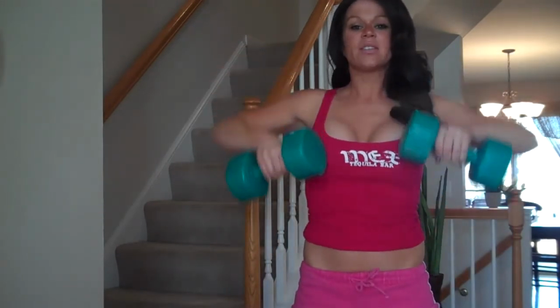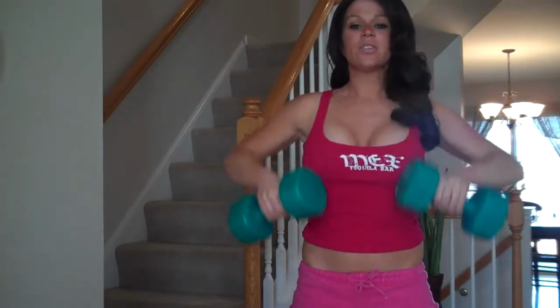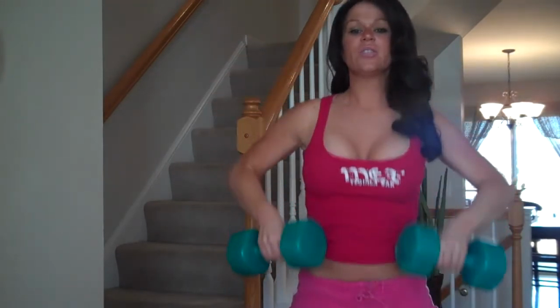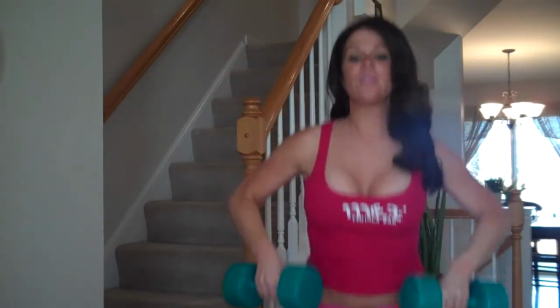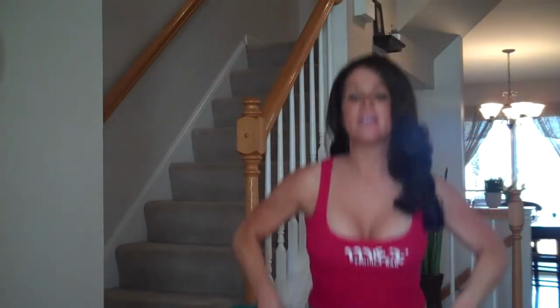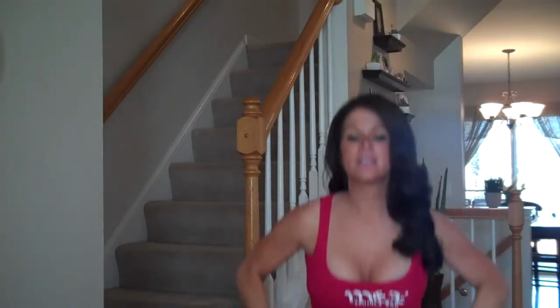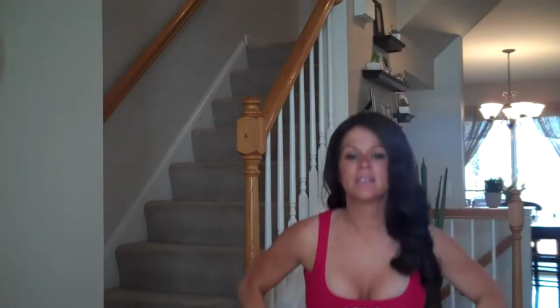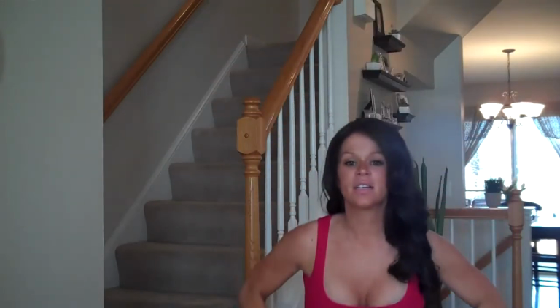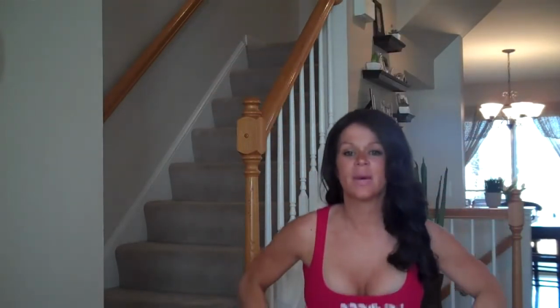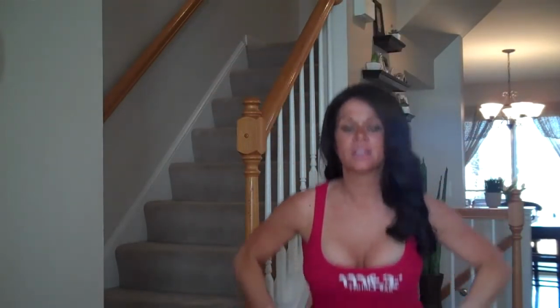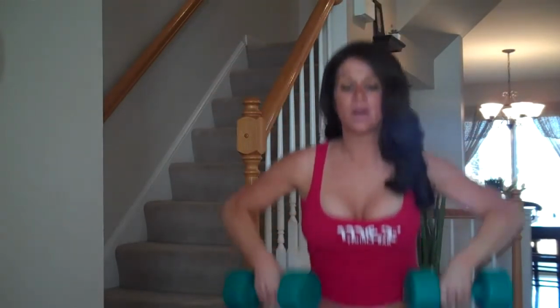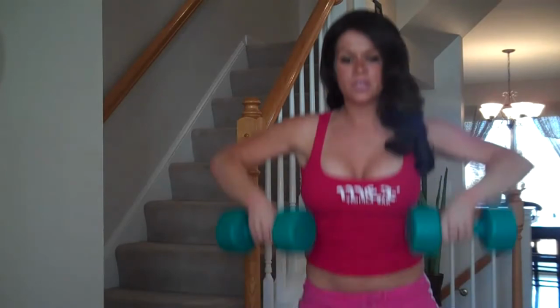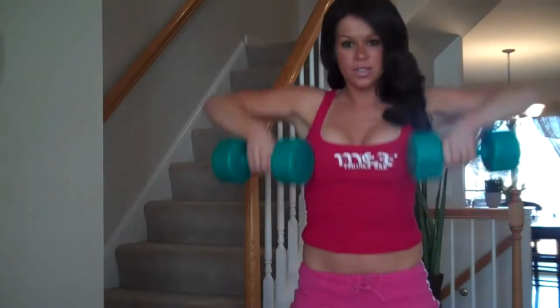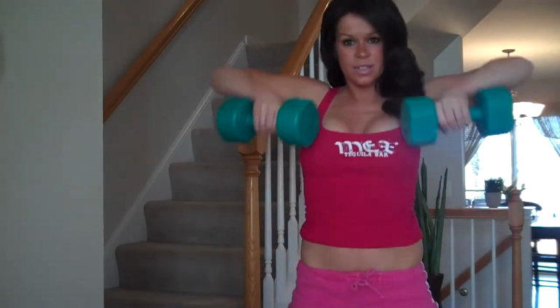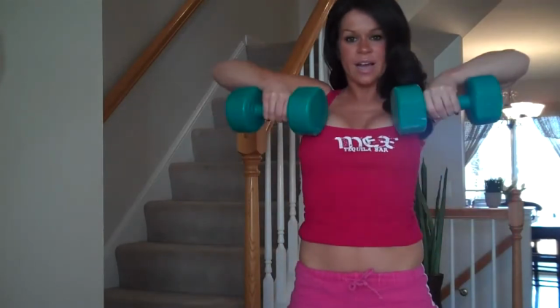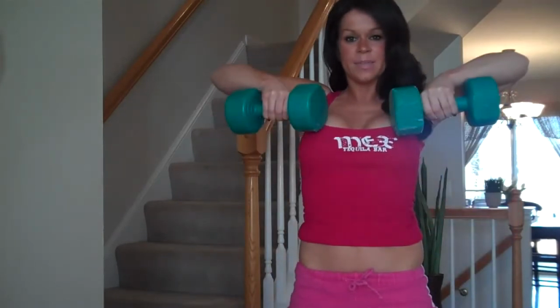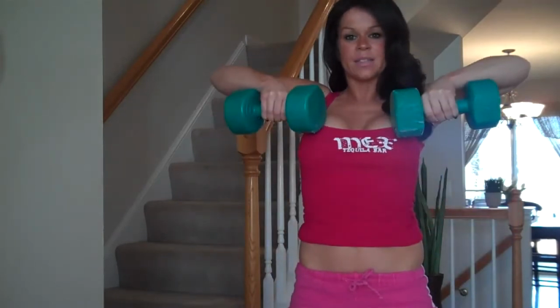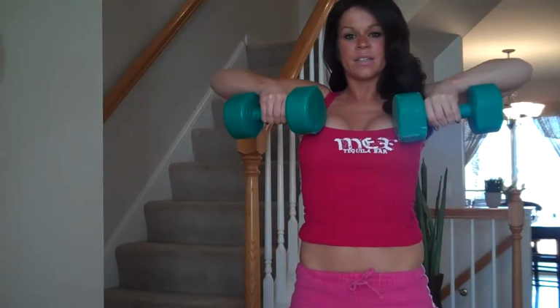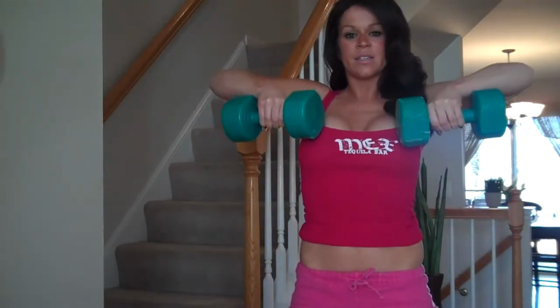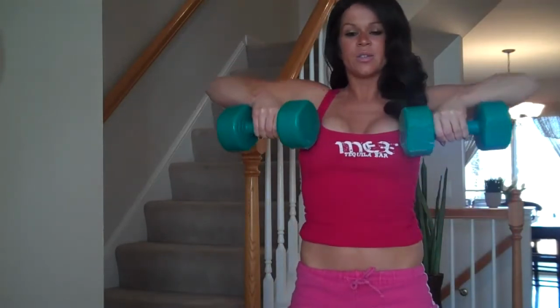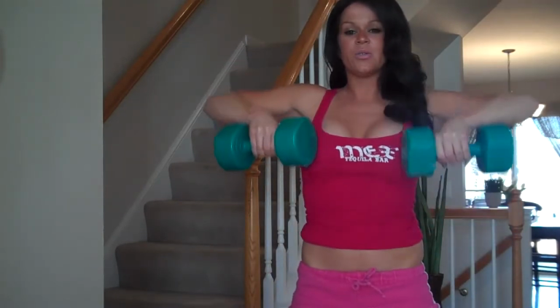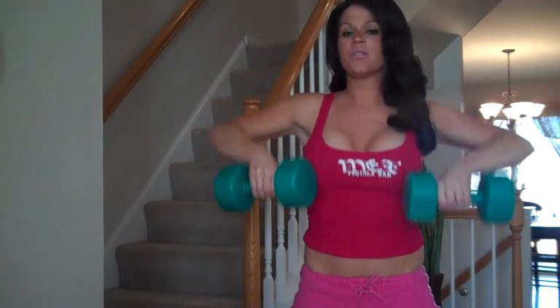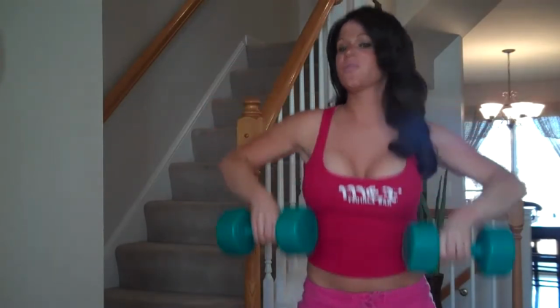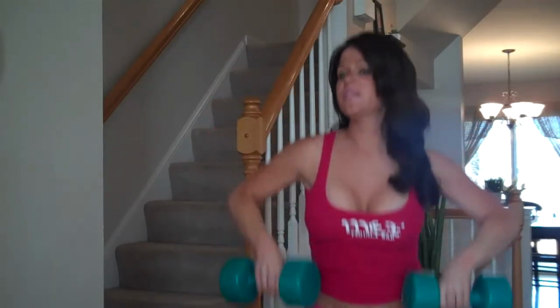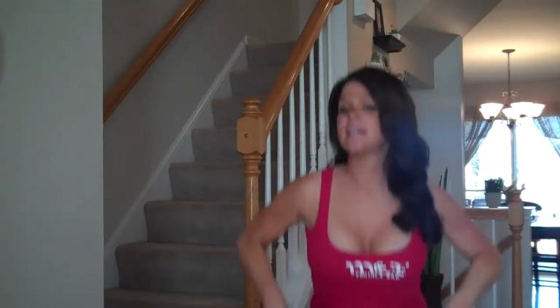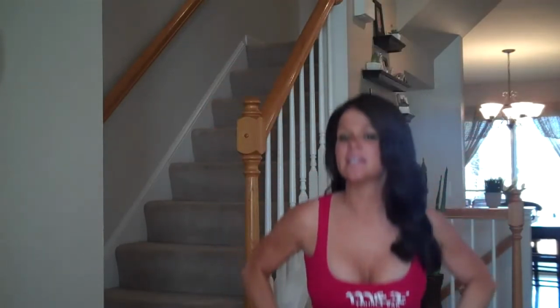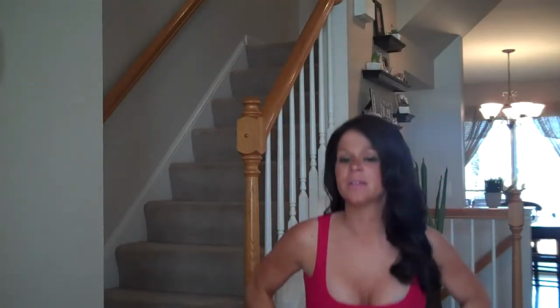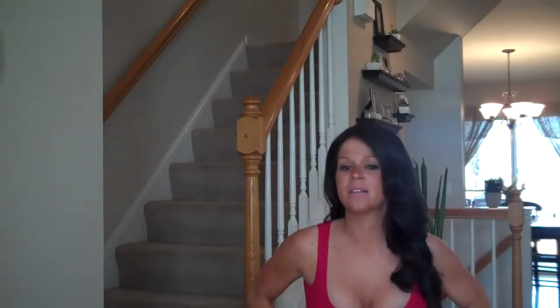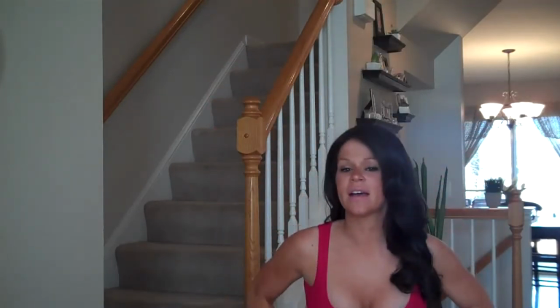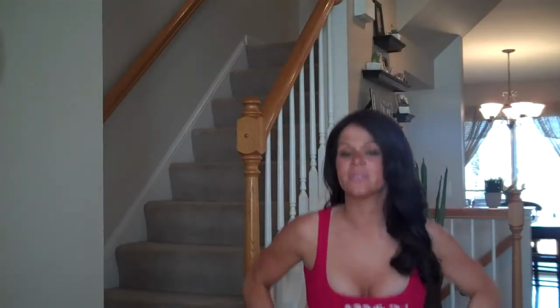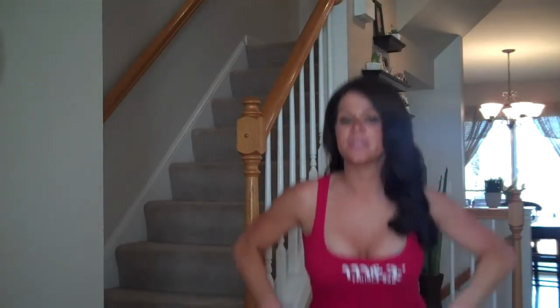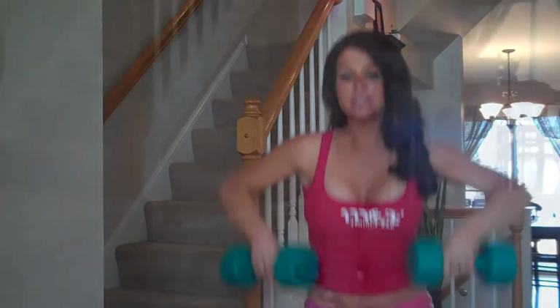You should do this about 12 to 14 reps, 2 or 3 sets depending on how you're feeling.